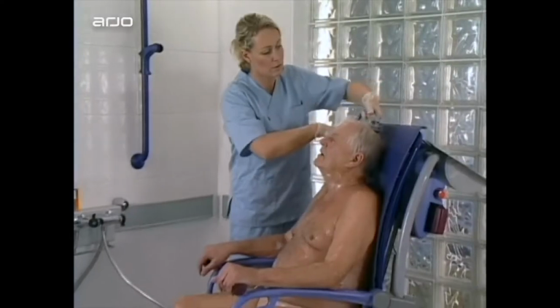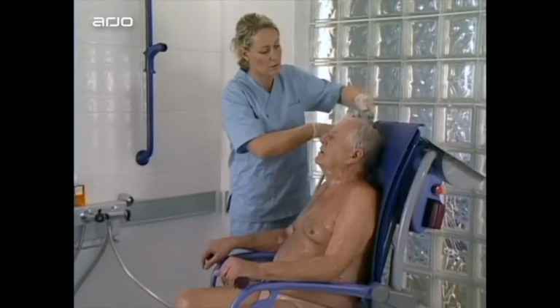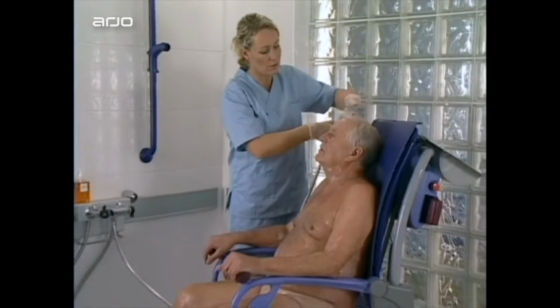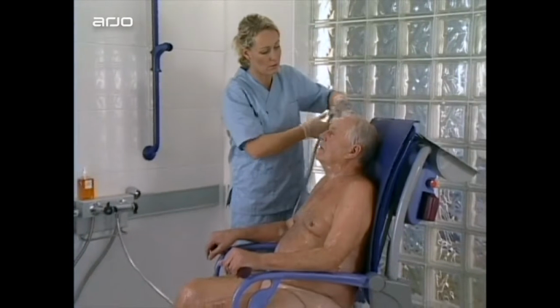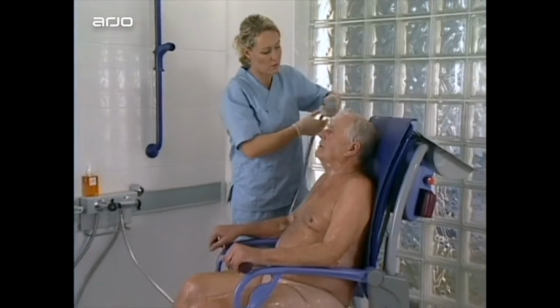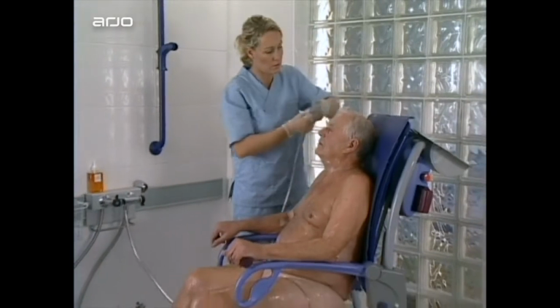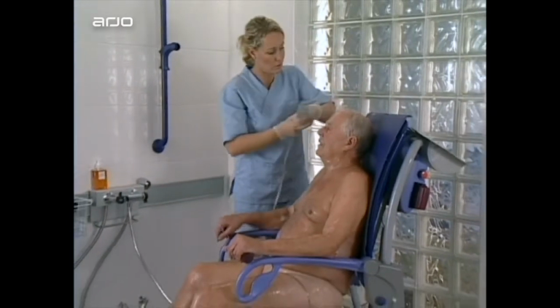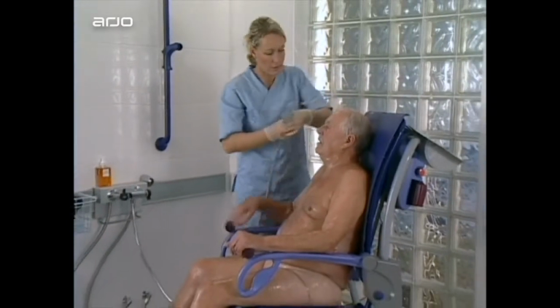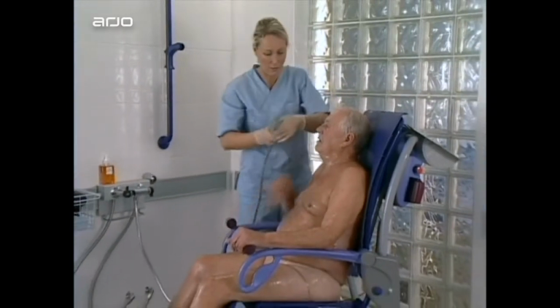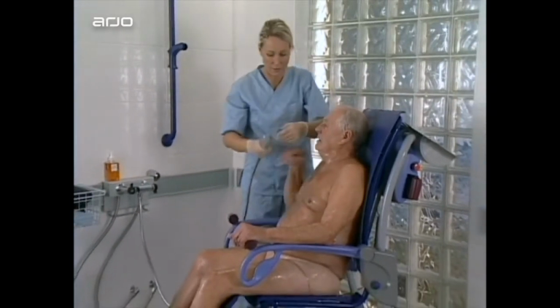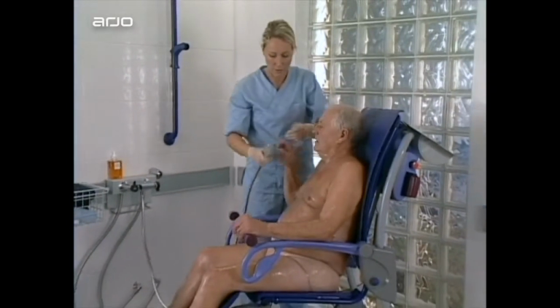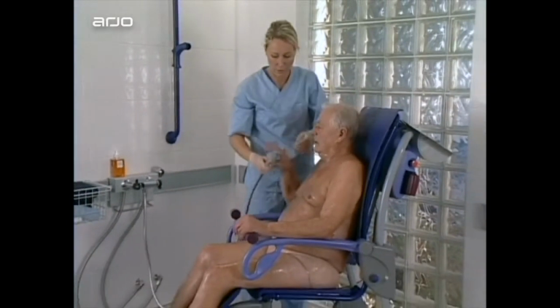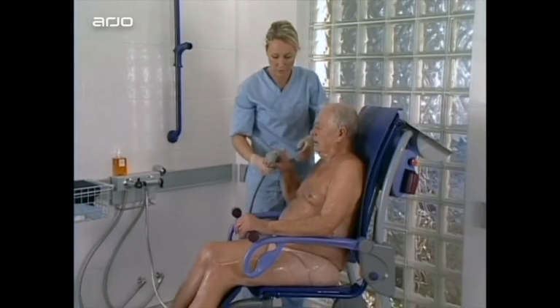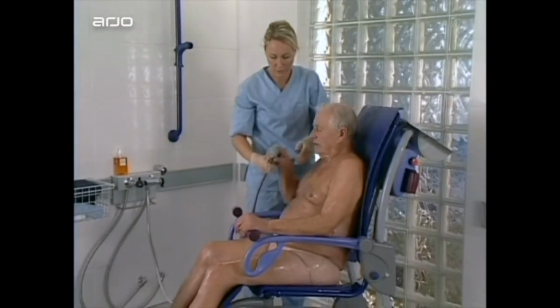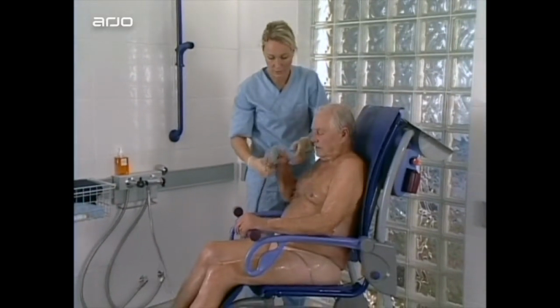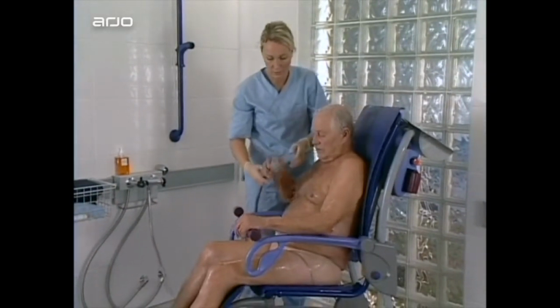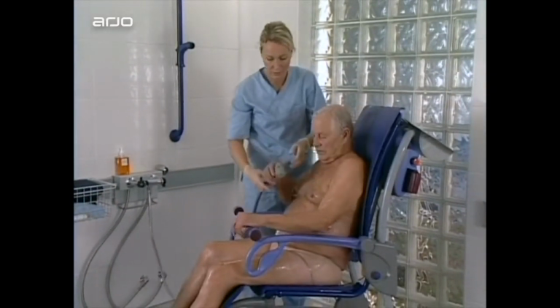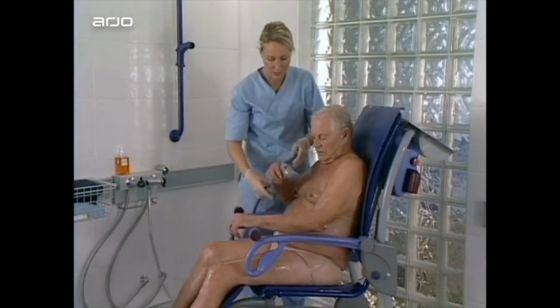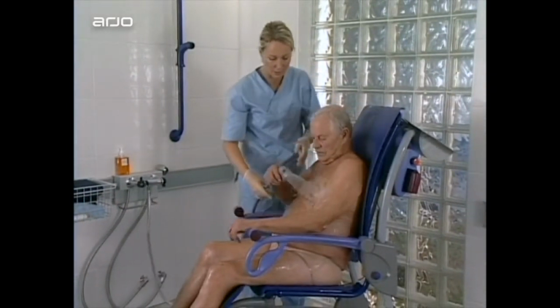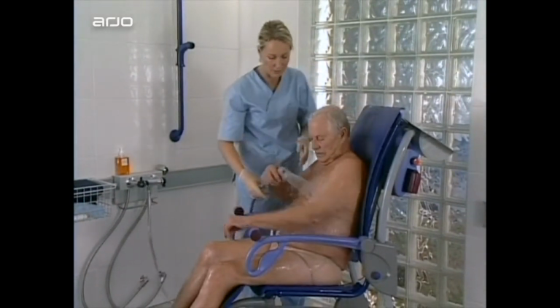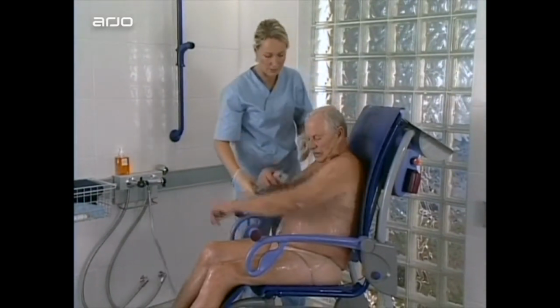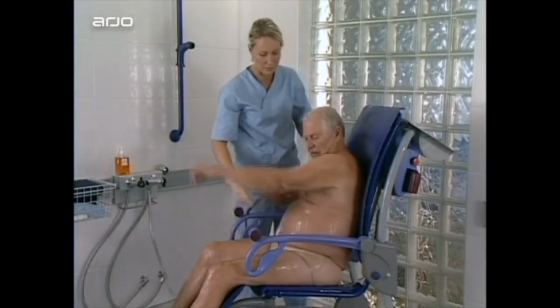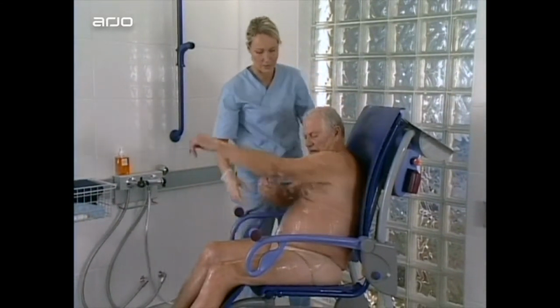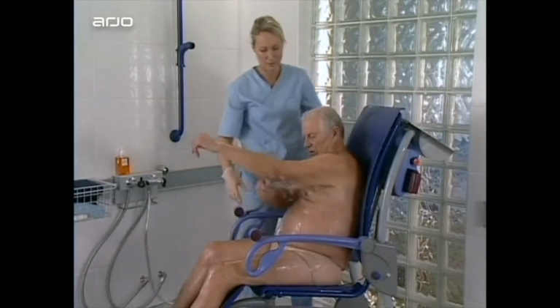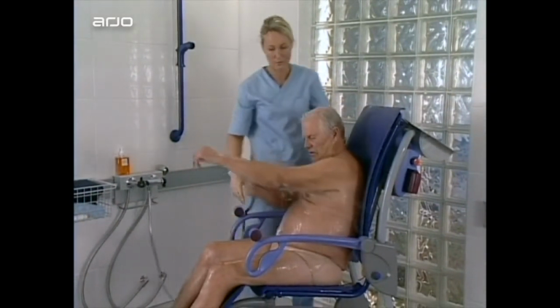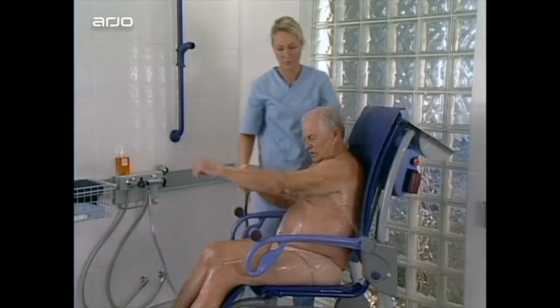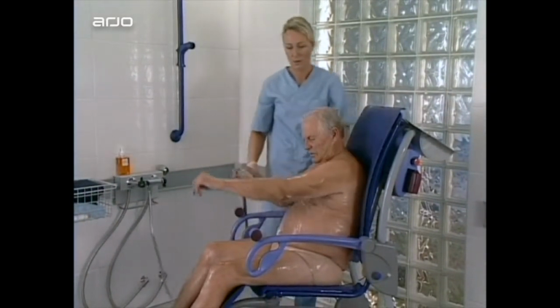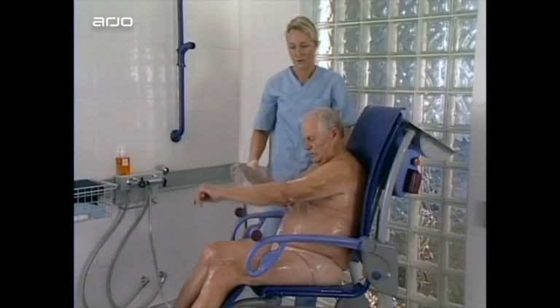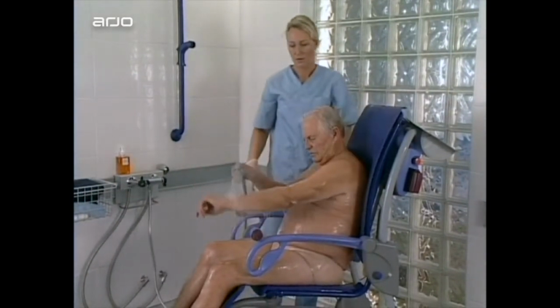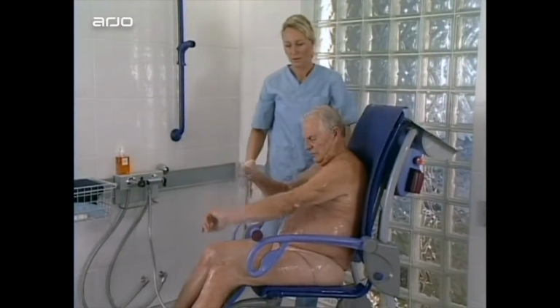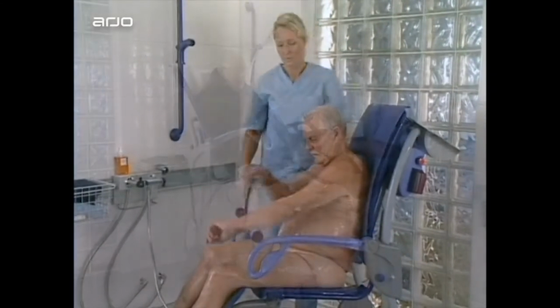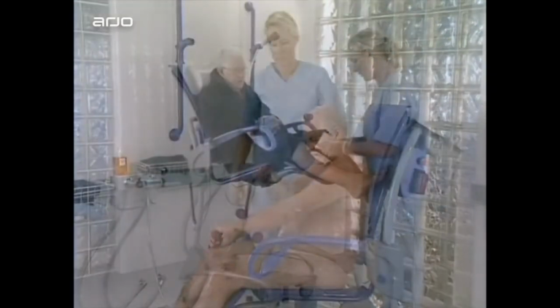Showering is increasingly used in care facilities for residents' daily hygiene needs.